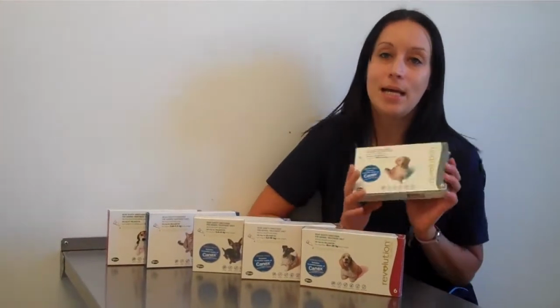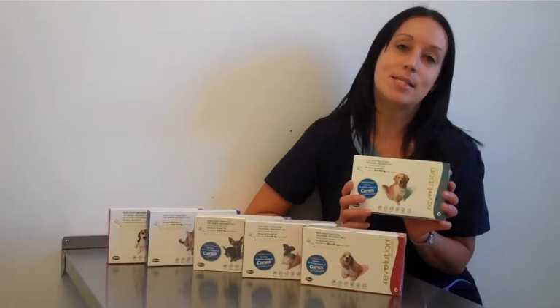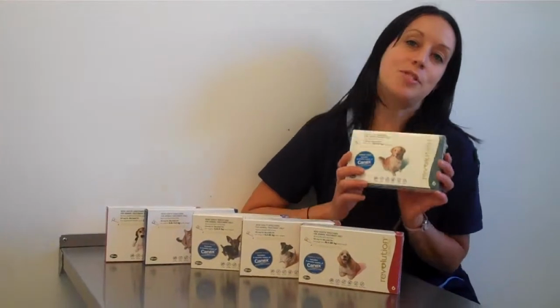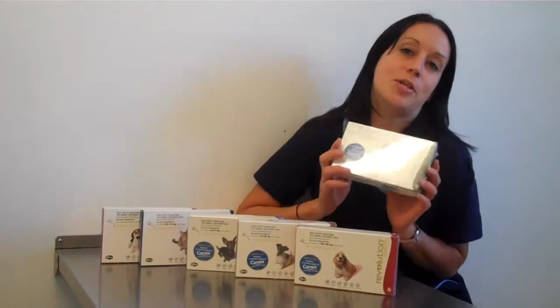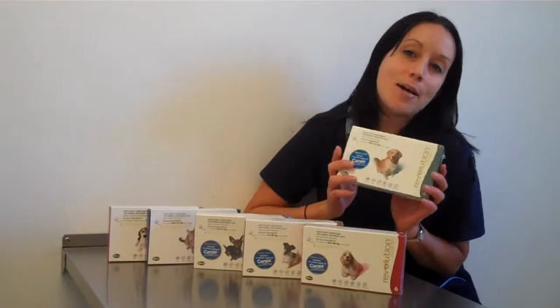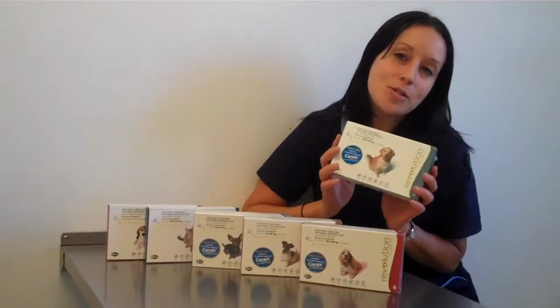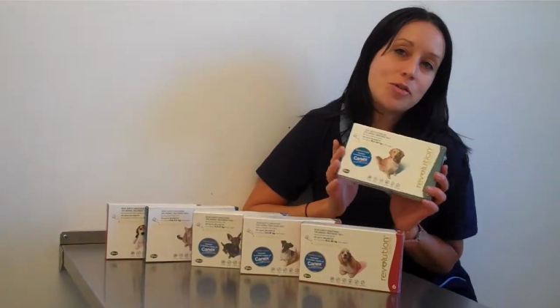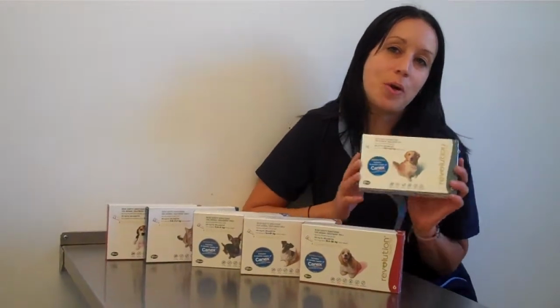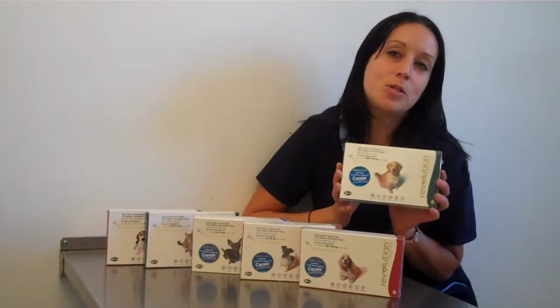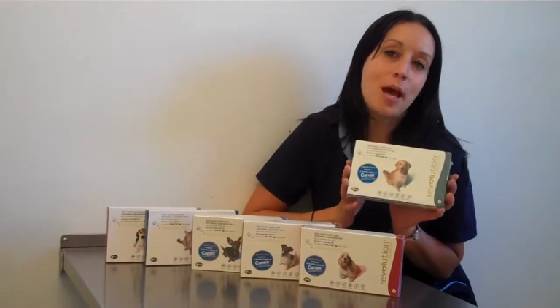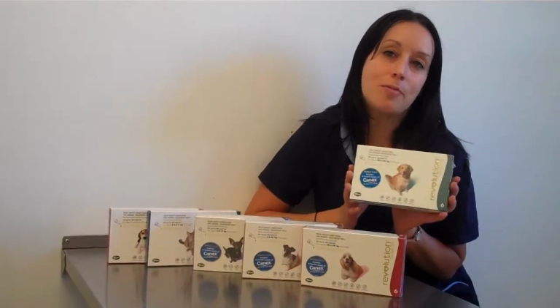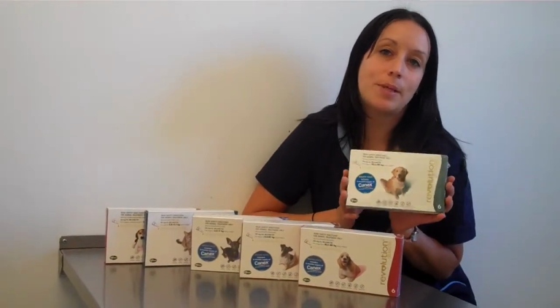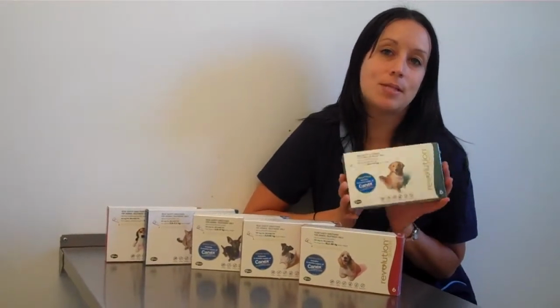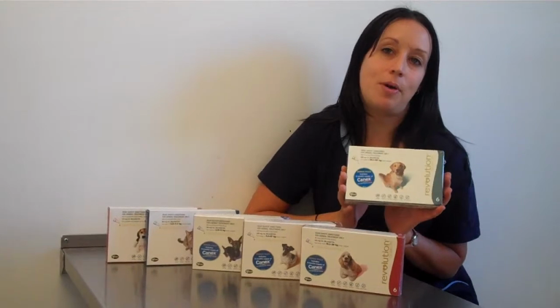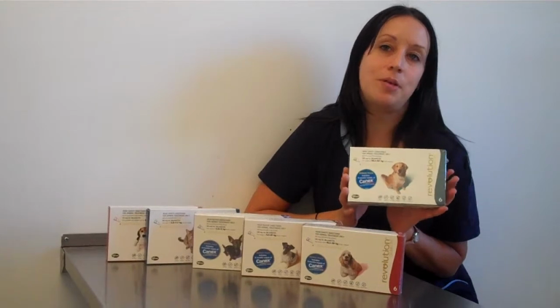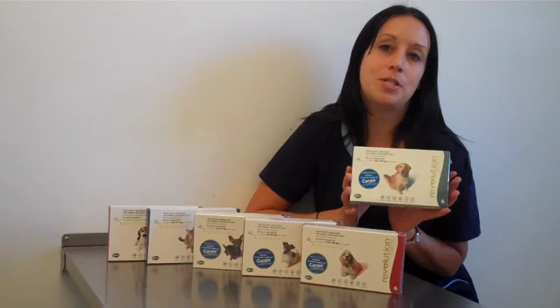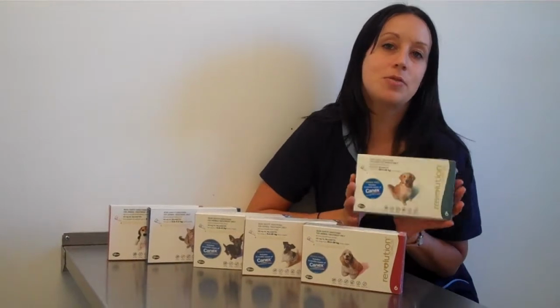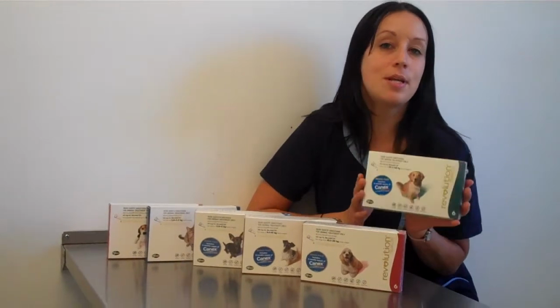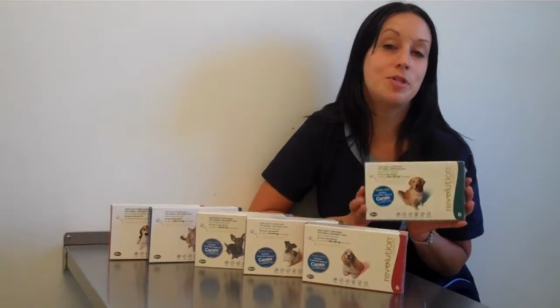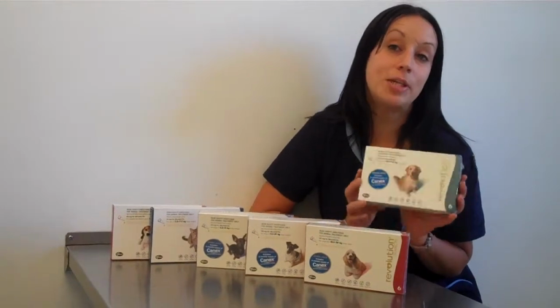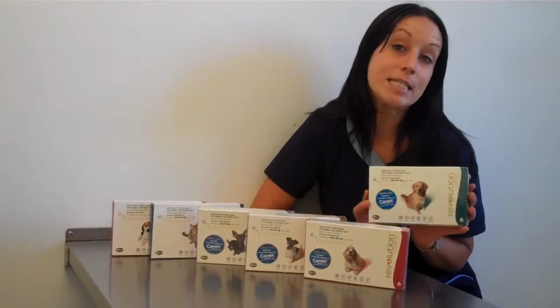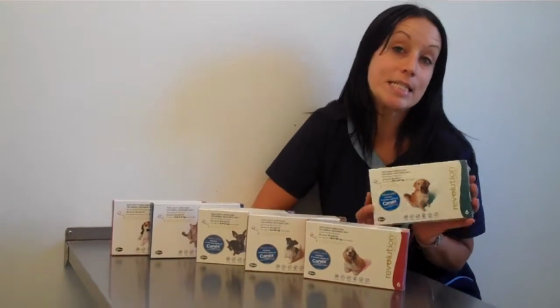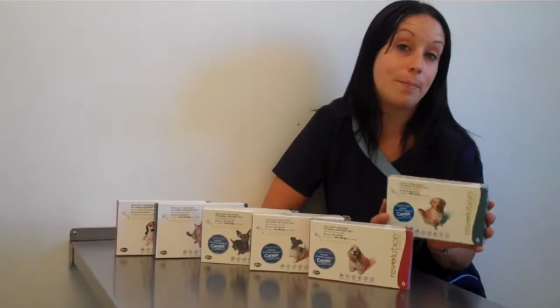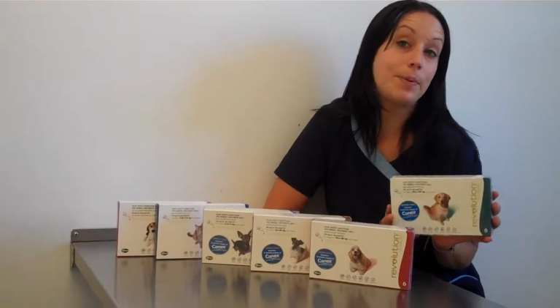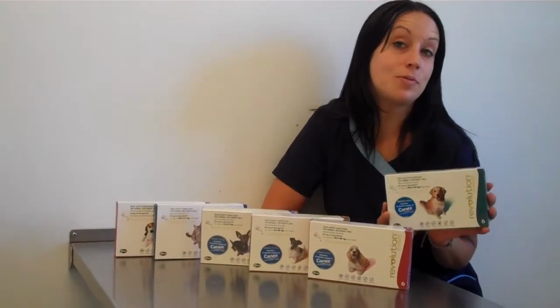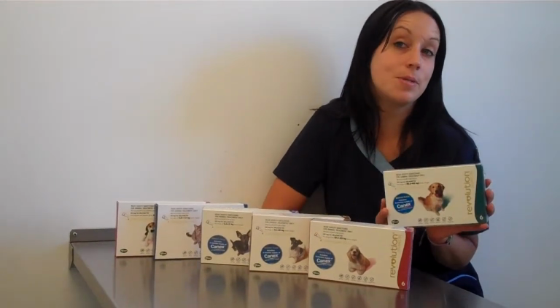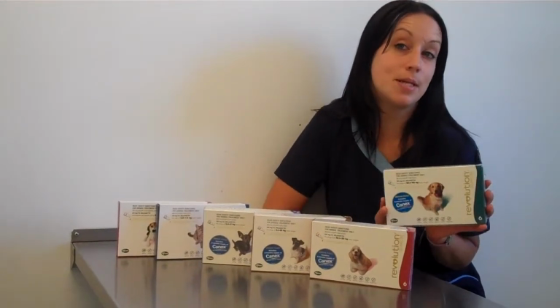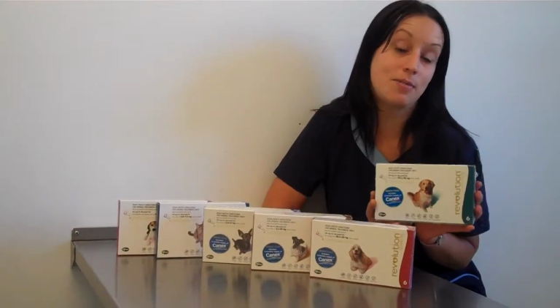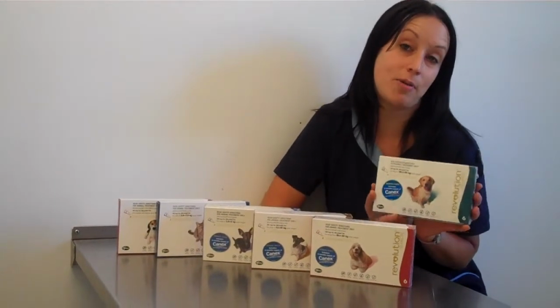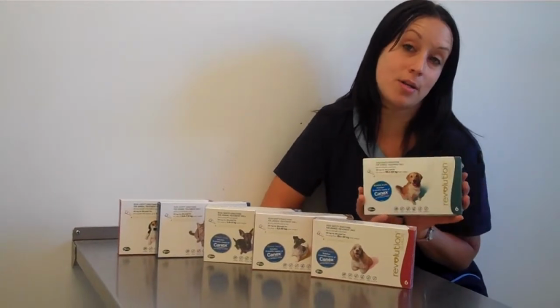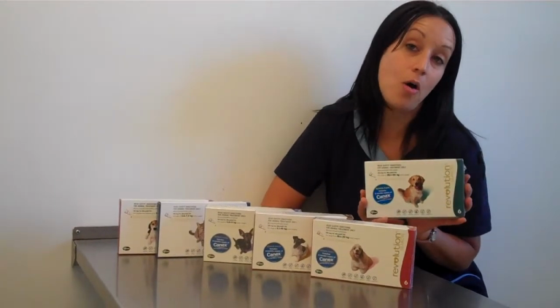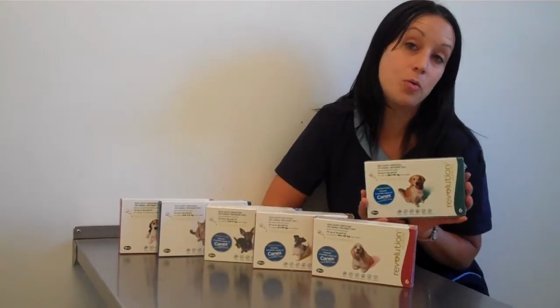It is safe to use on cats, dogs, birds and rabbits. Revolution is also safe to use on kittens and puppies from as young as 5 weeks old.